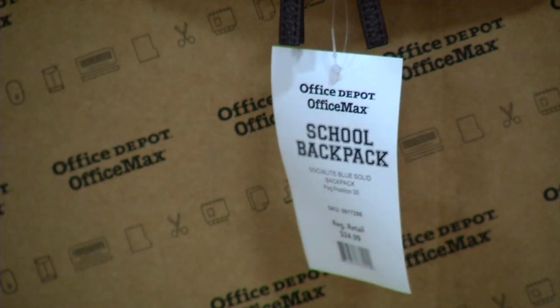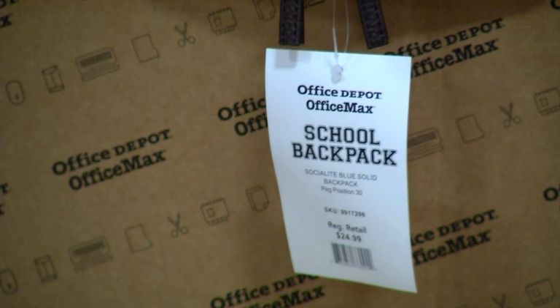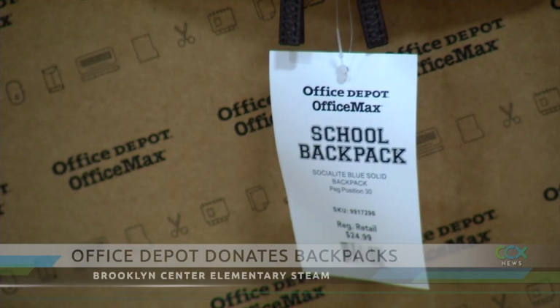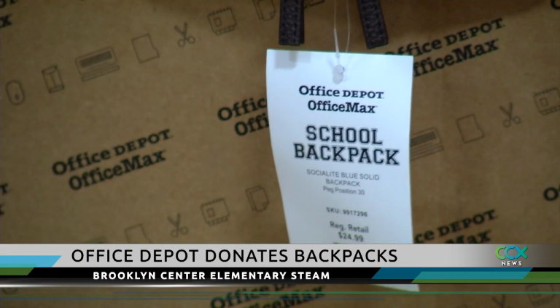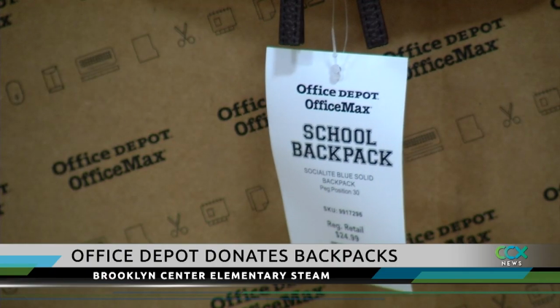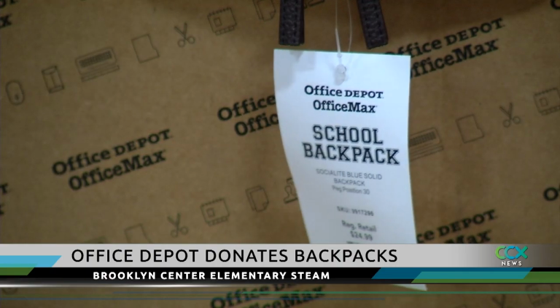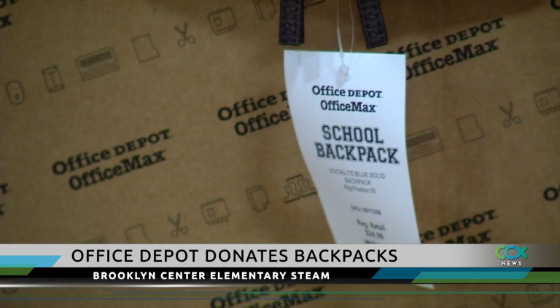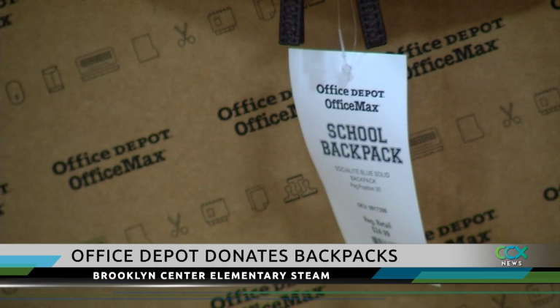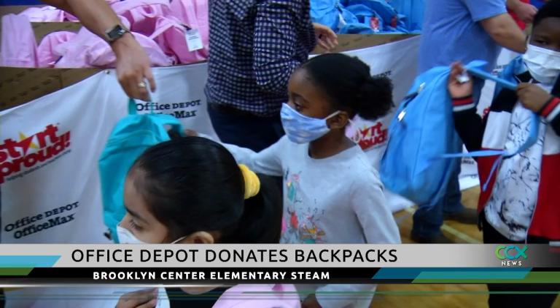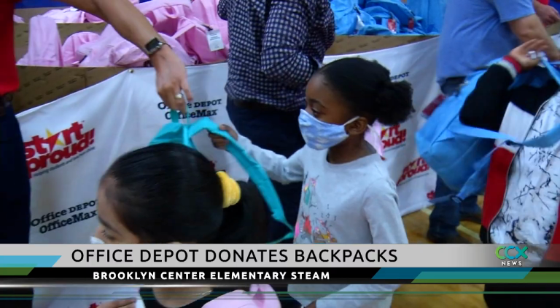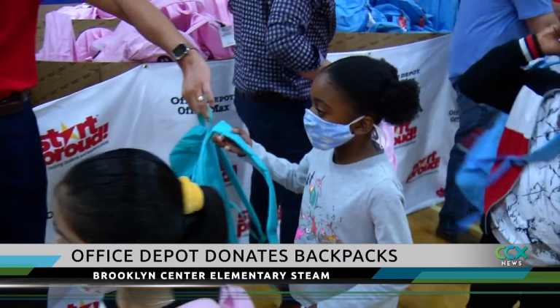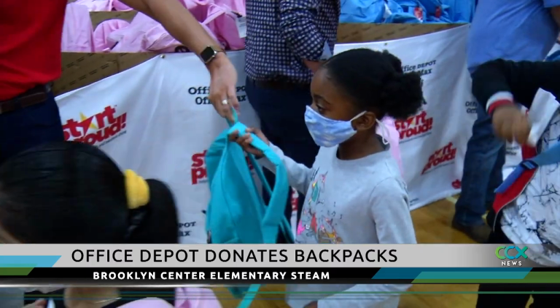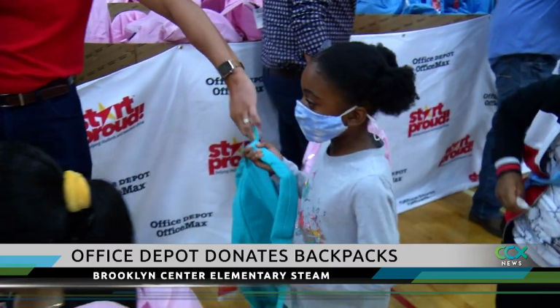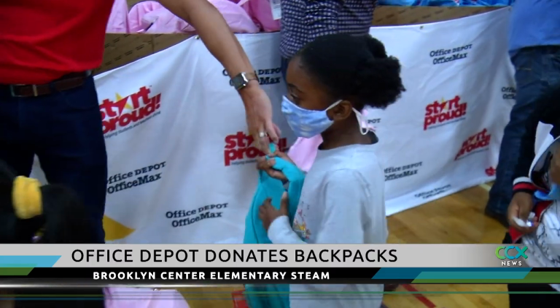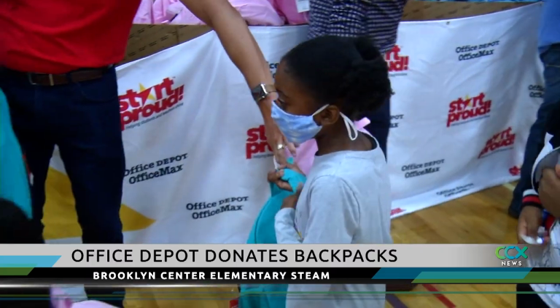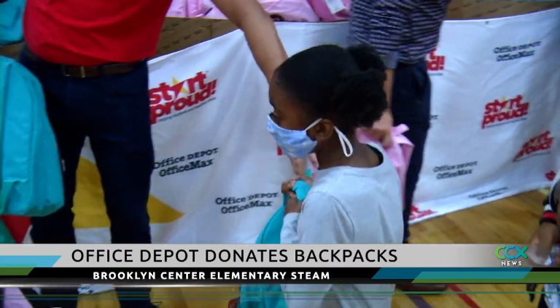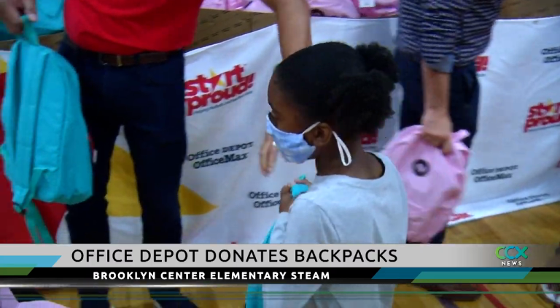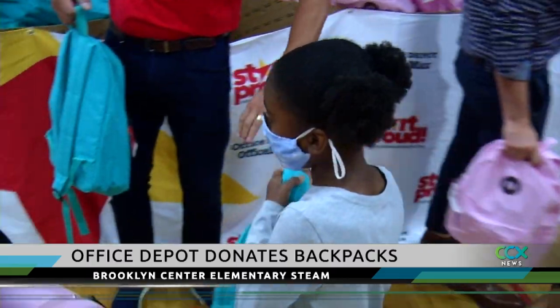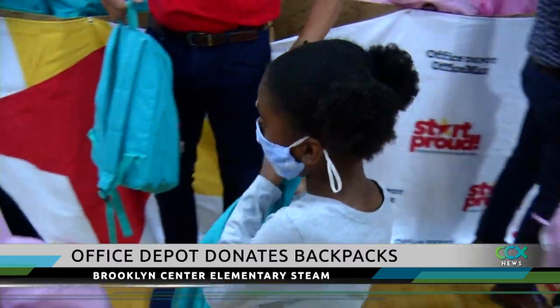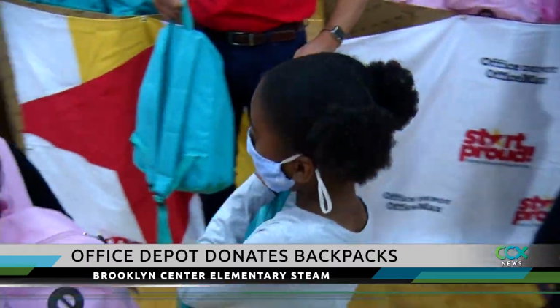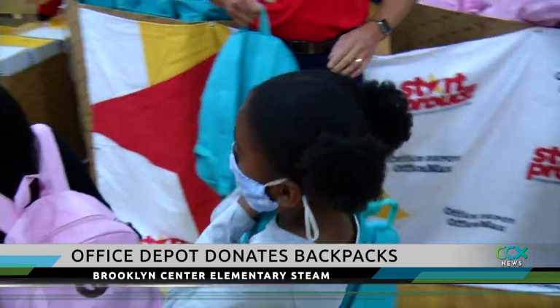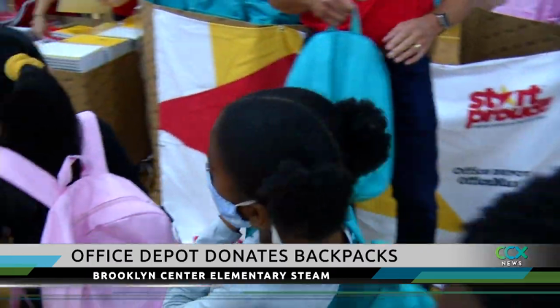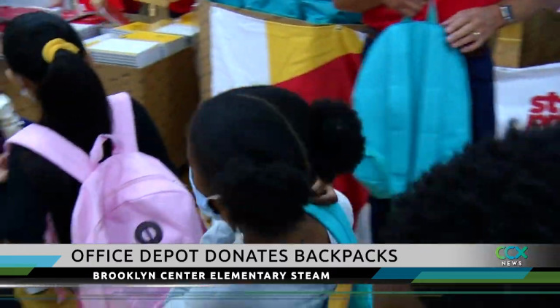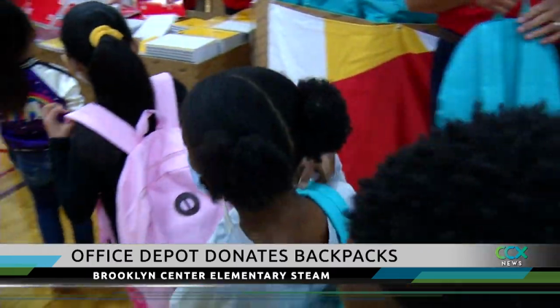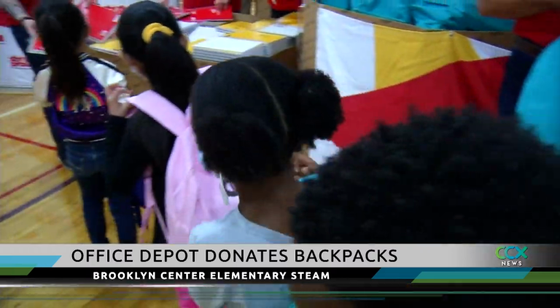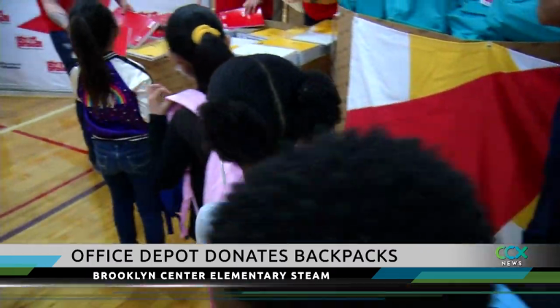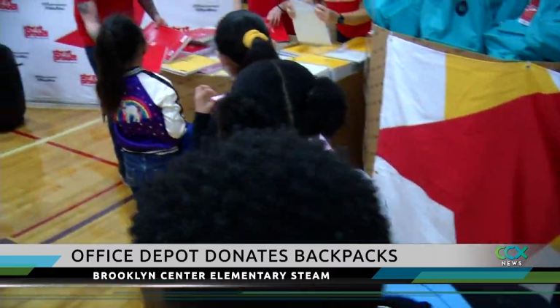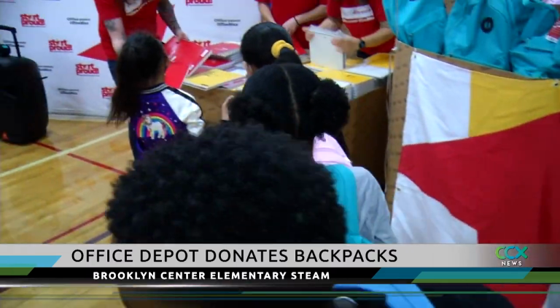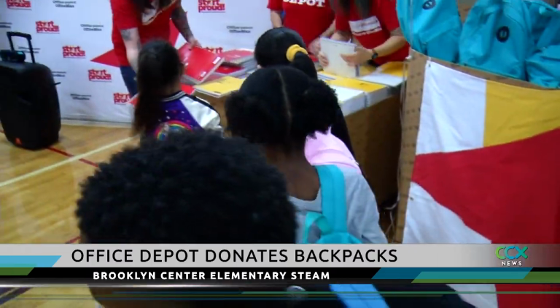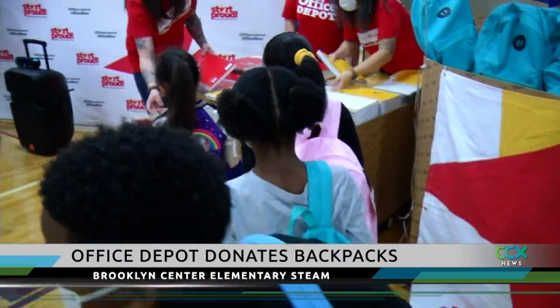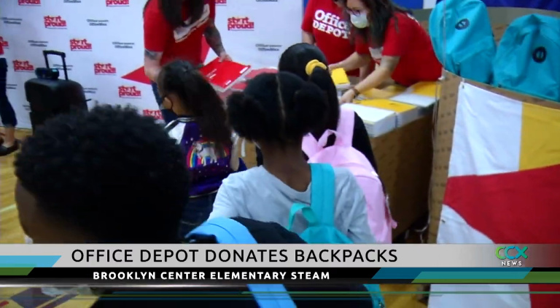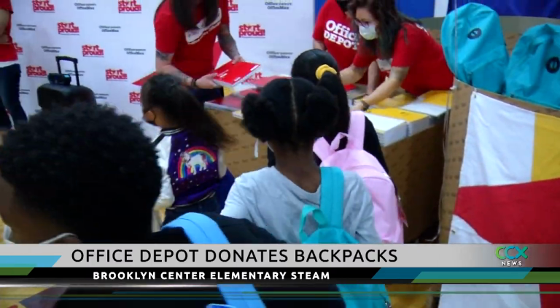The principal, staff, and students gathered to celebrate the donation and kick off the school day on Wednesday morning.